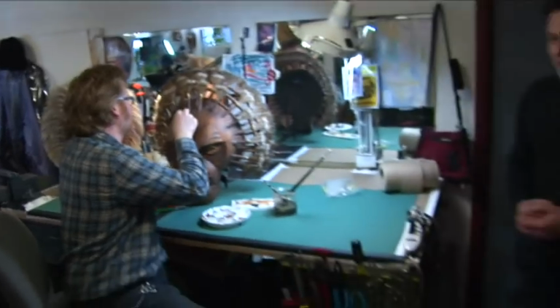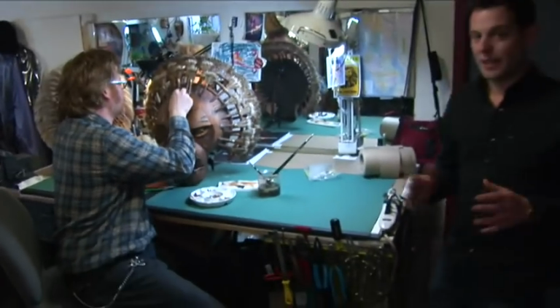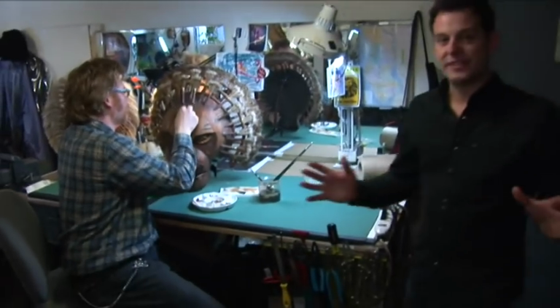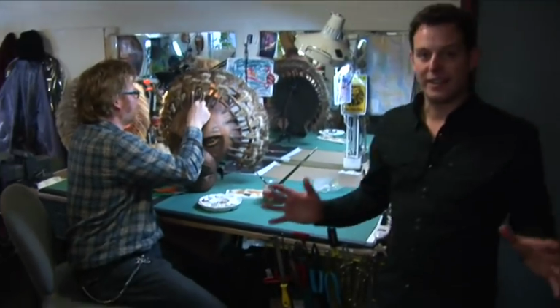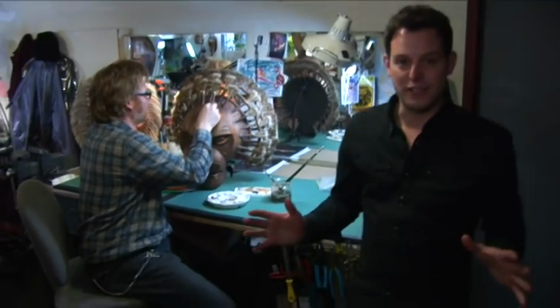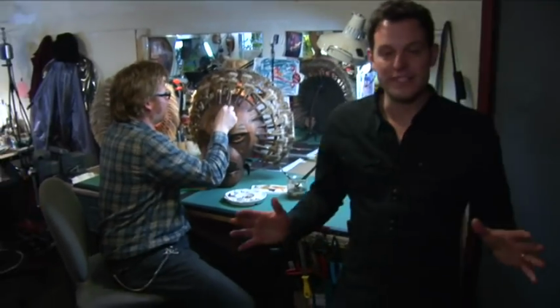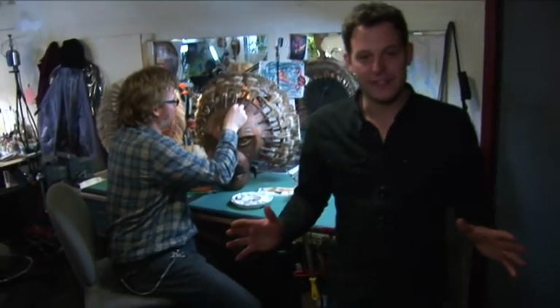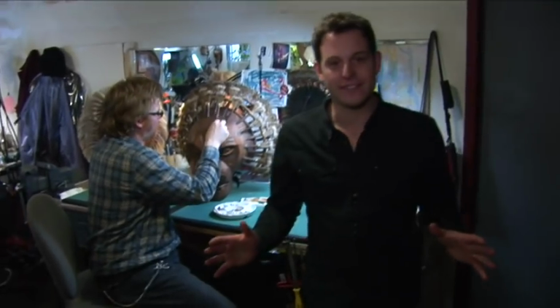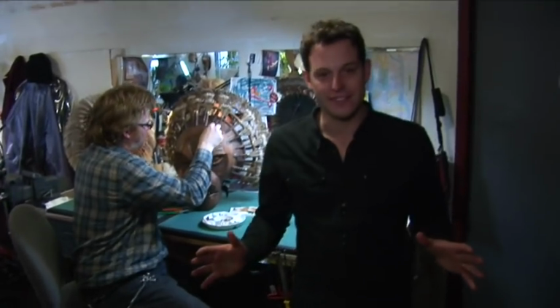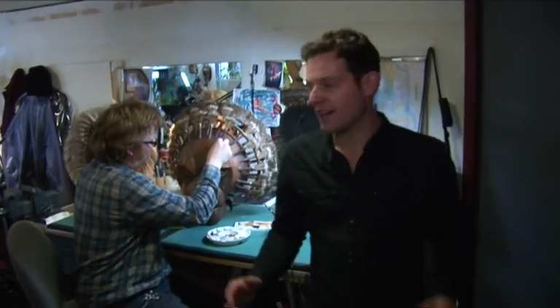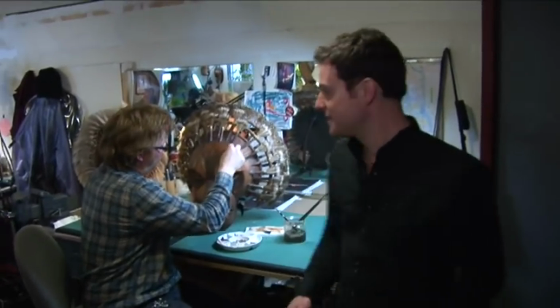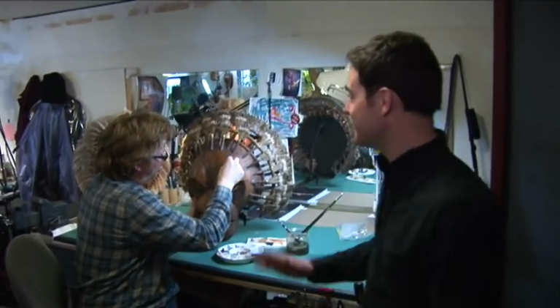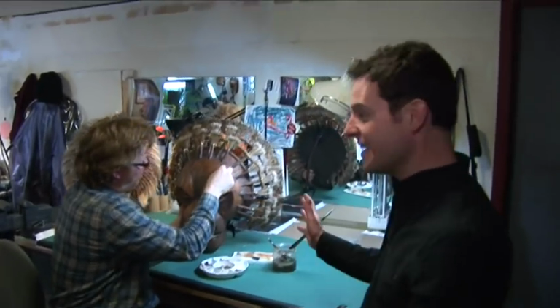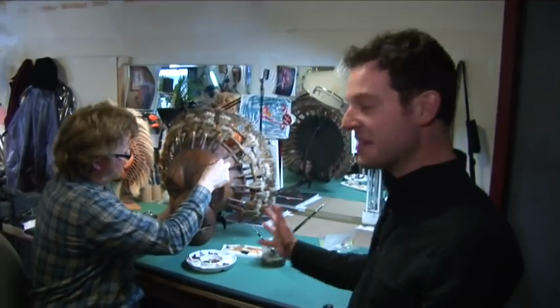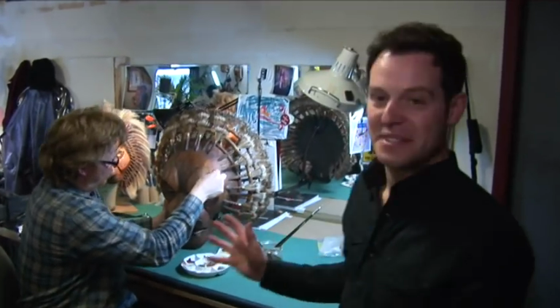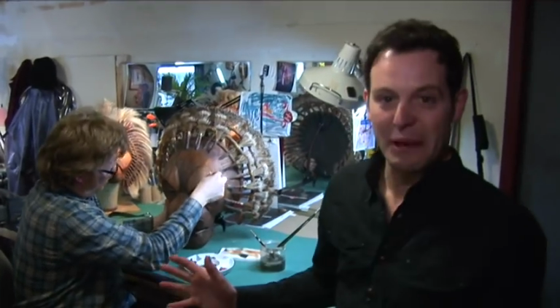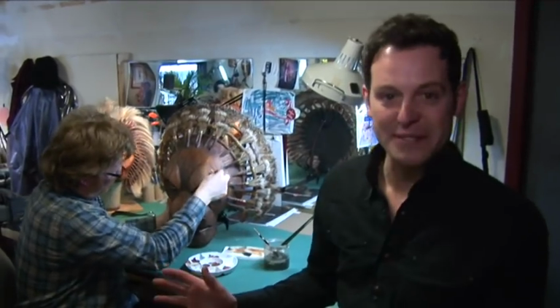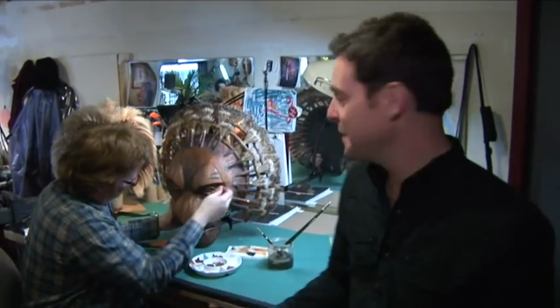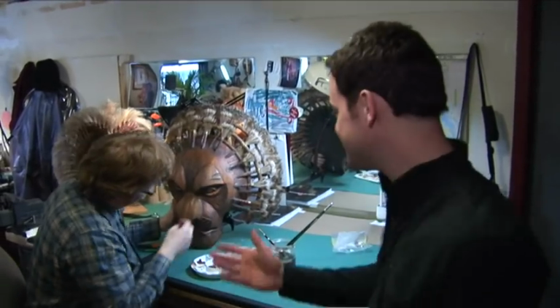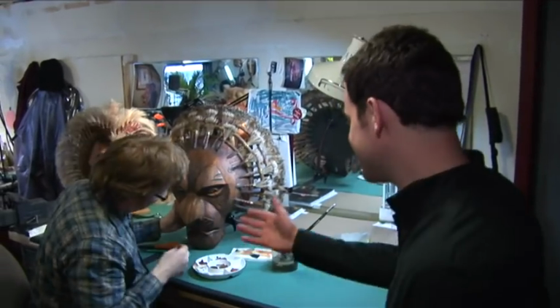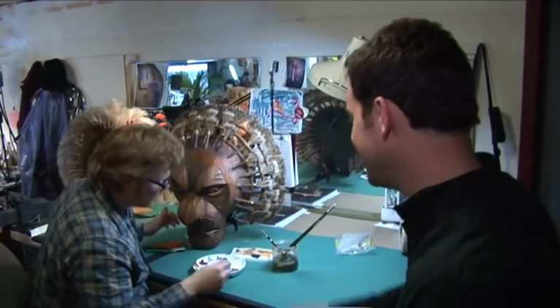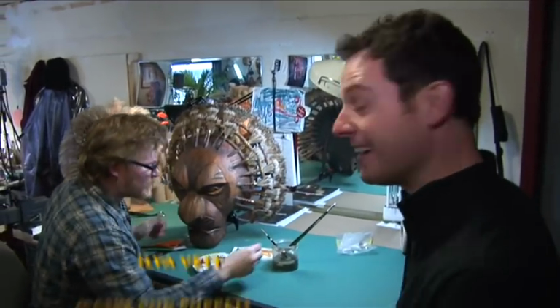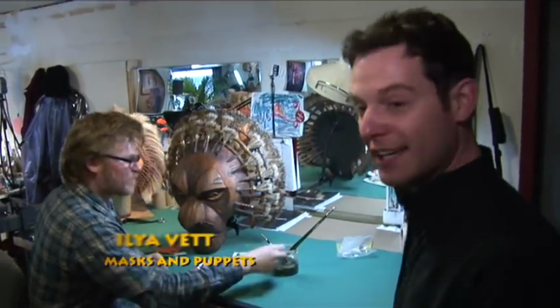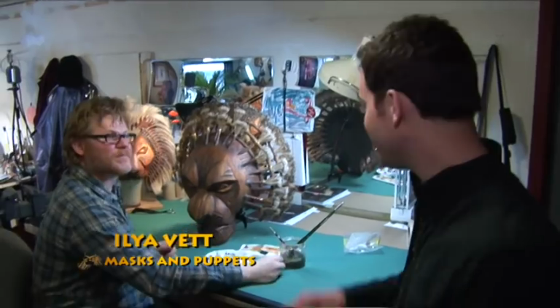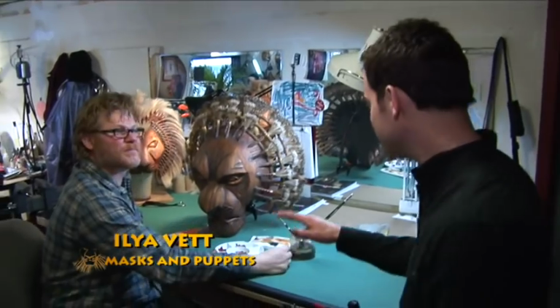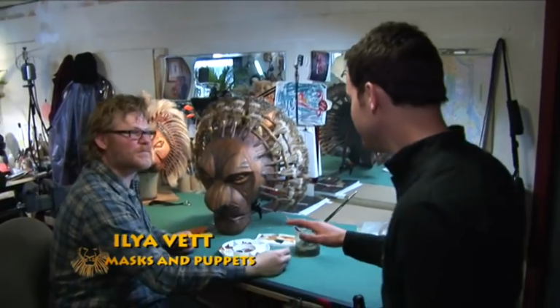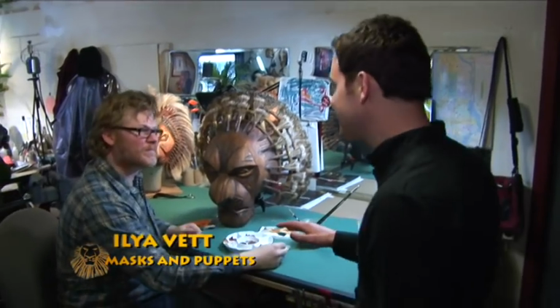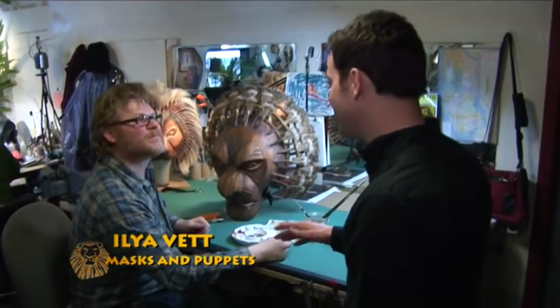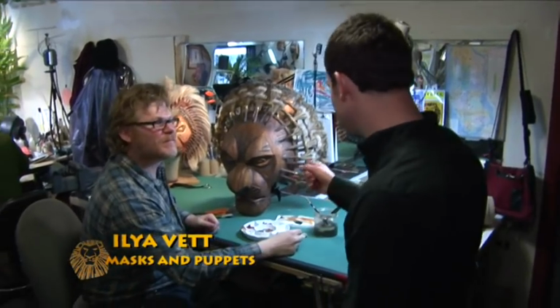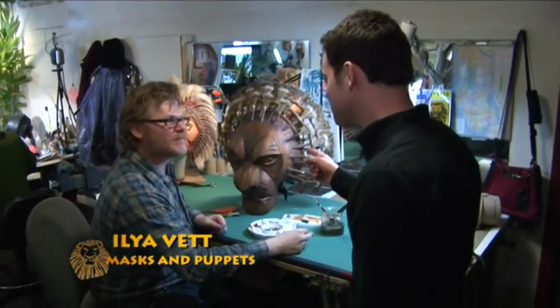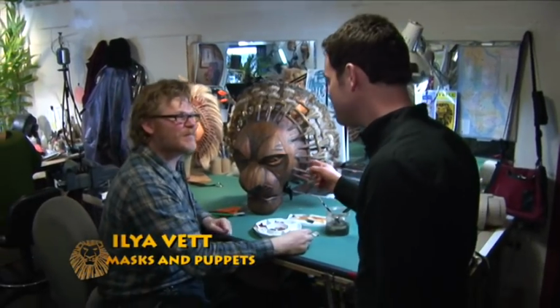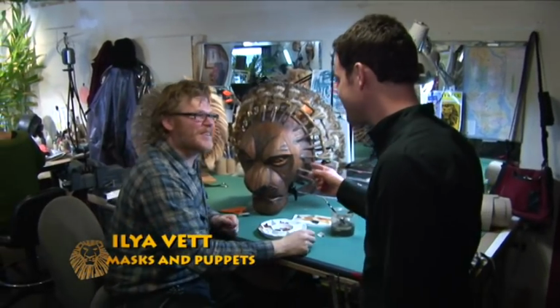Let me tell you, if you're into your arts and crafts, this is the place for you. This is Ilya here, who's hard at work working on Mufasa.